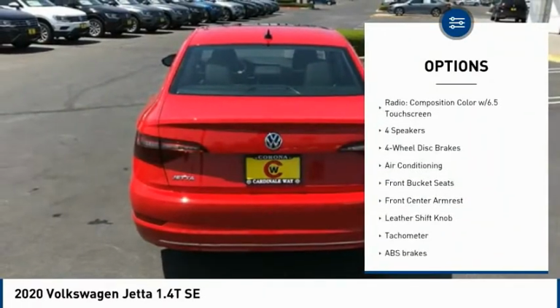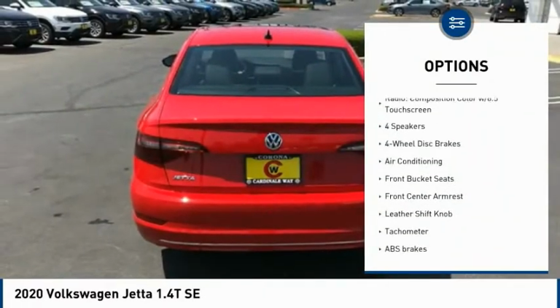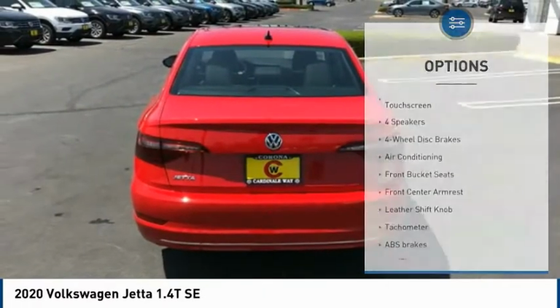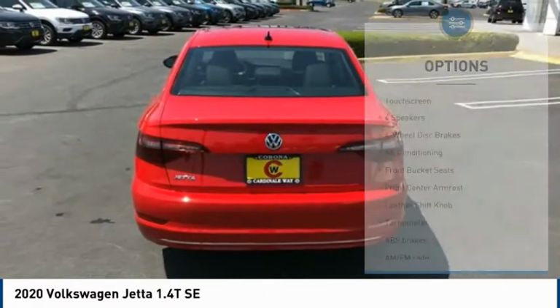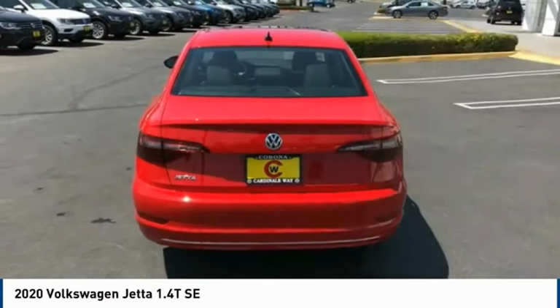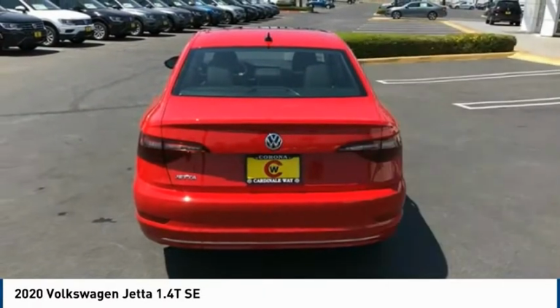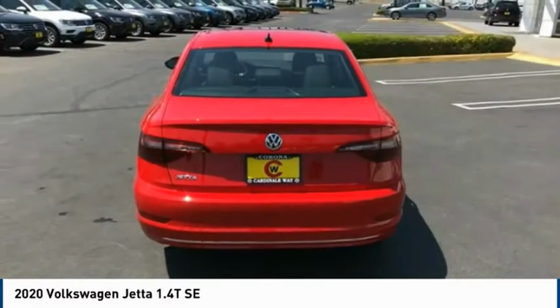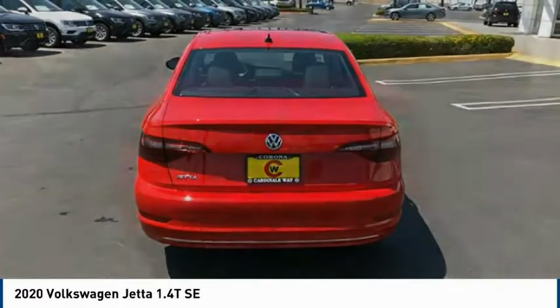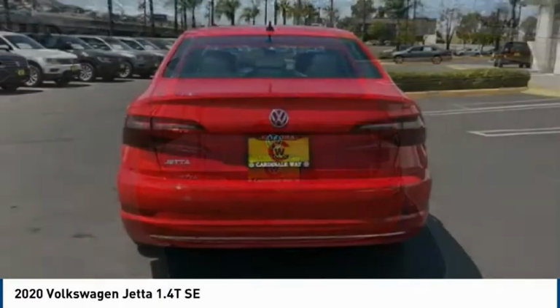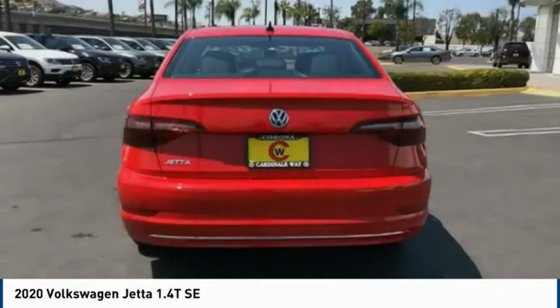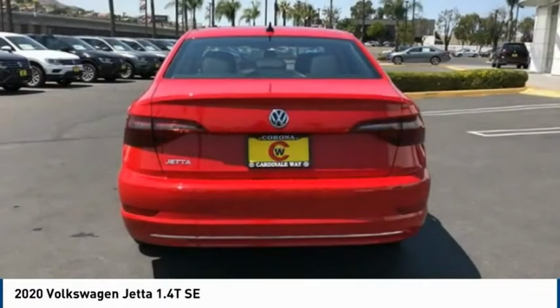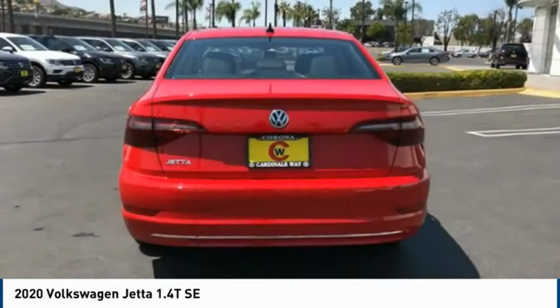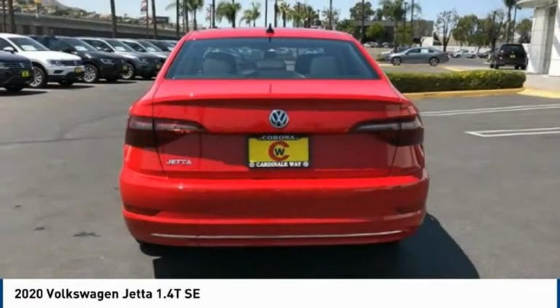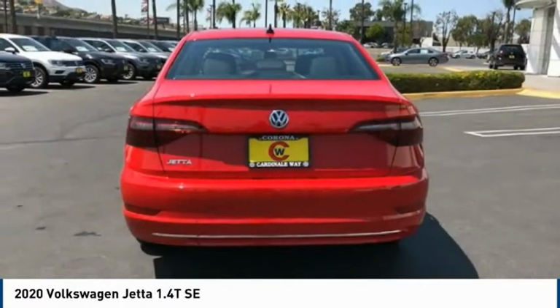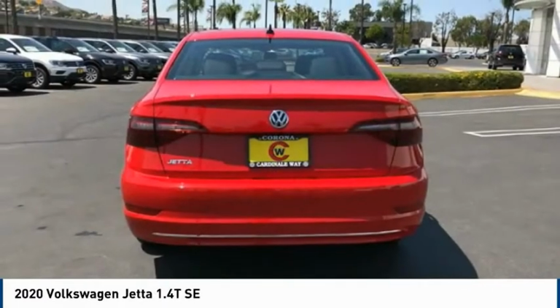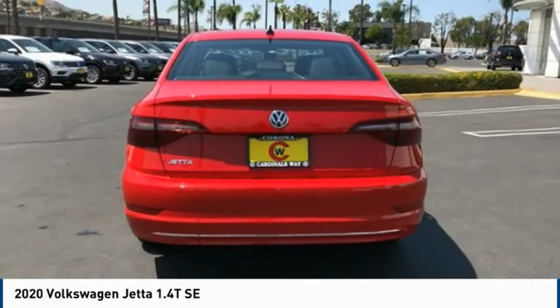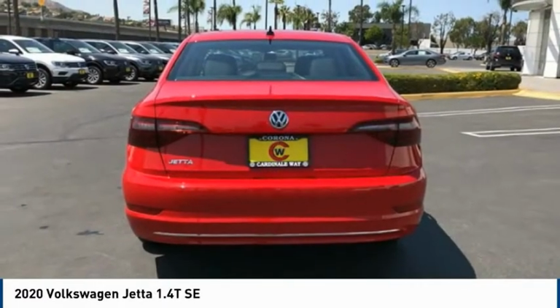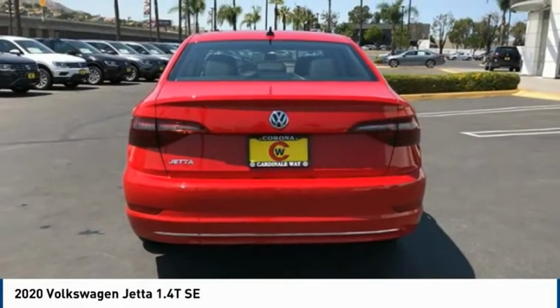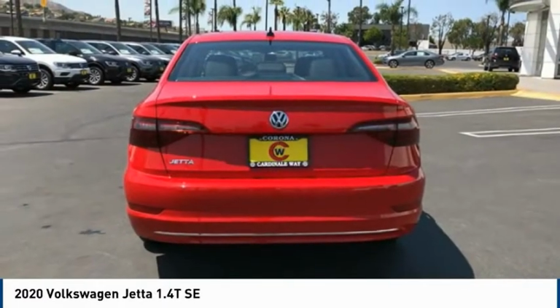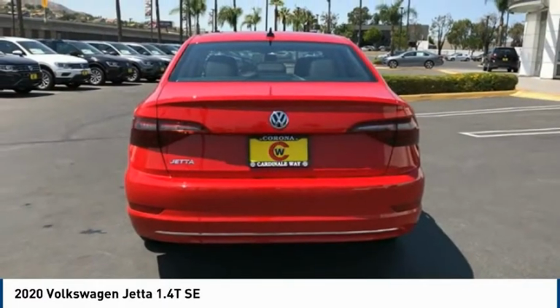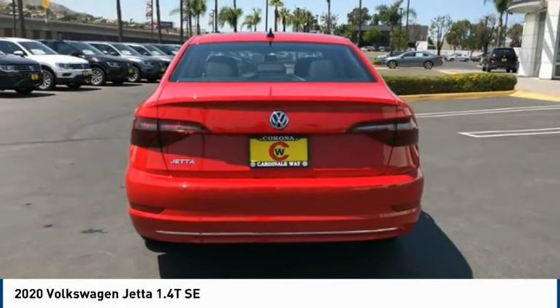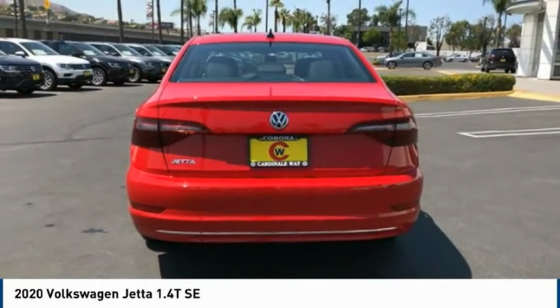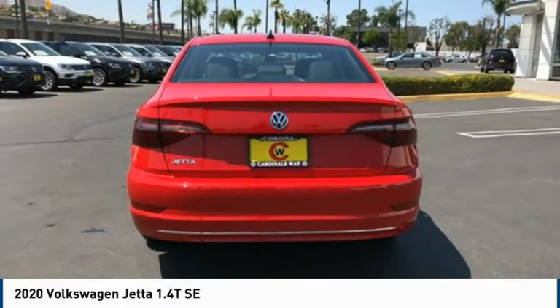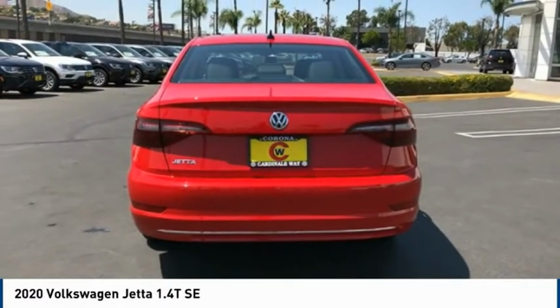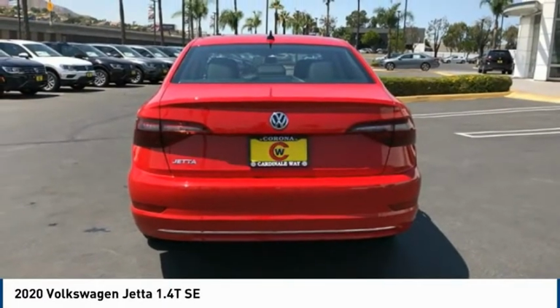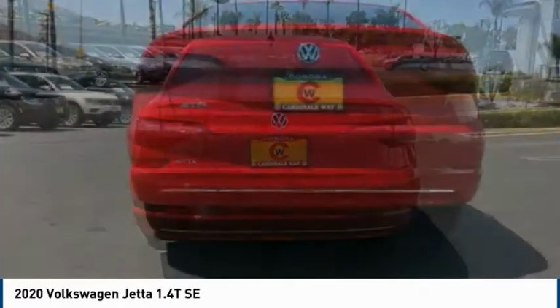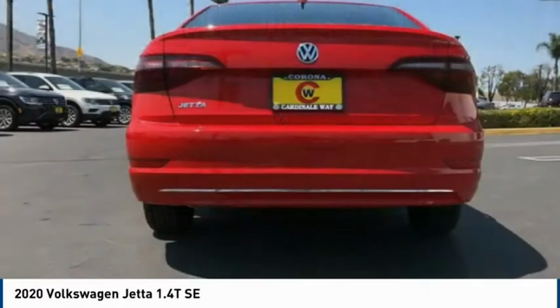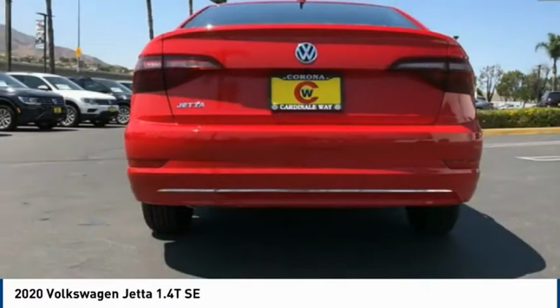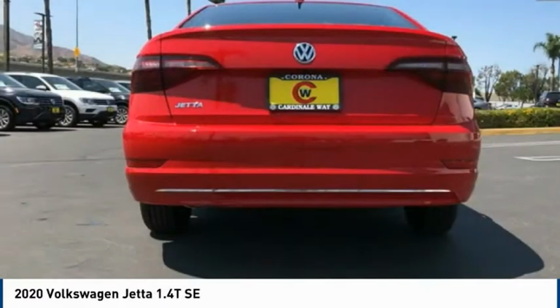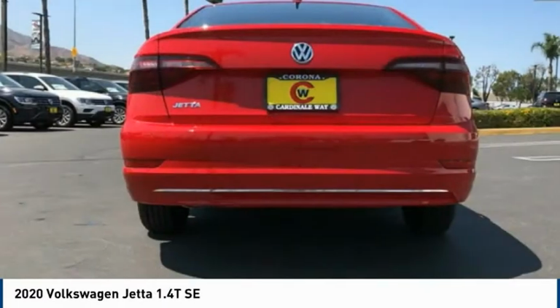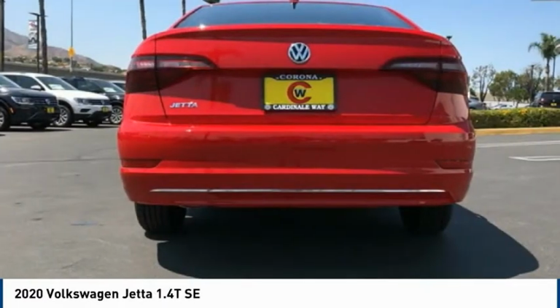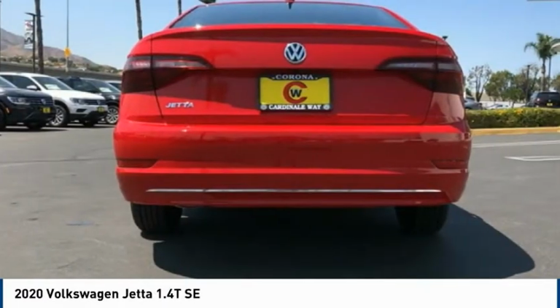Front wheel independent suspension, speed control, power moonroof, and rear window defroster.